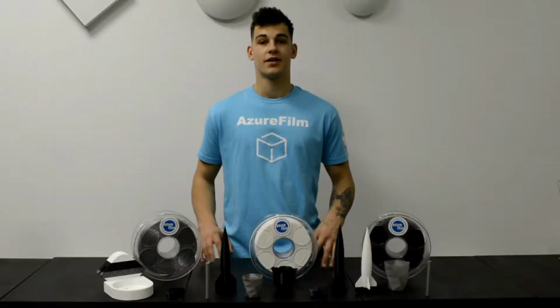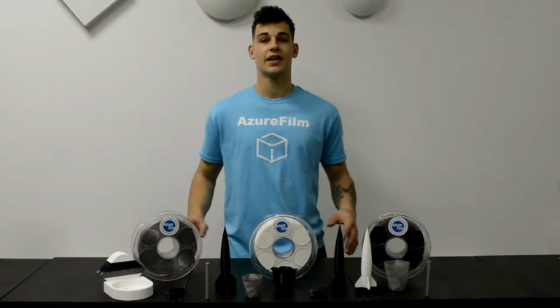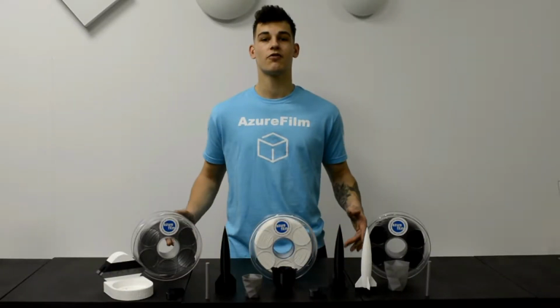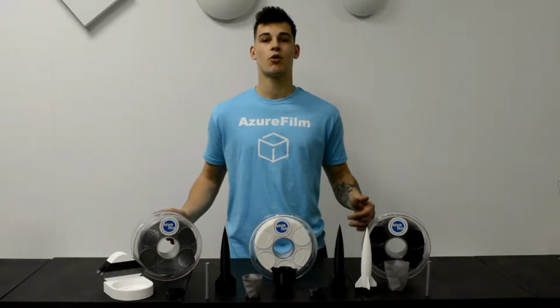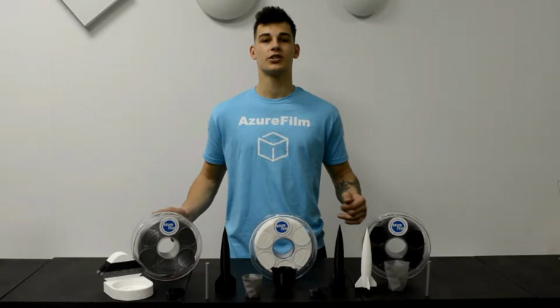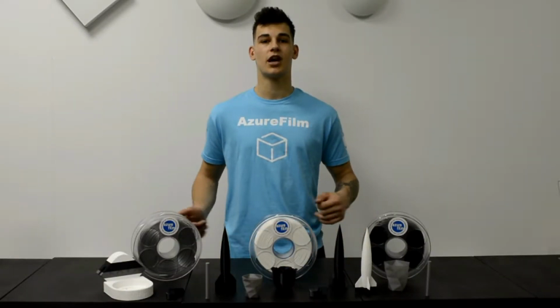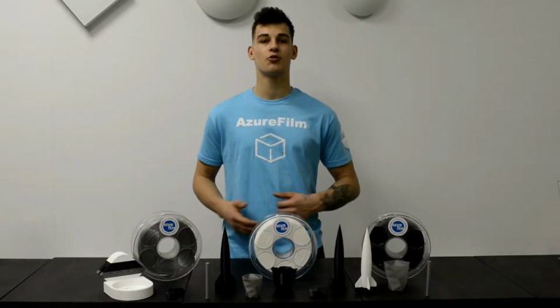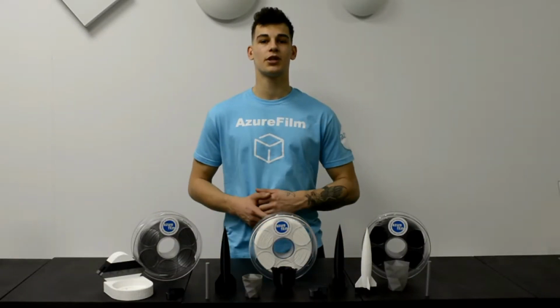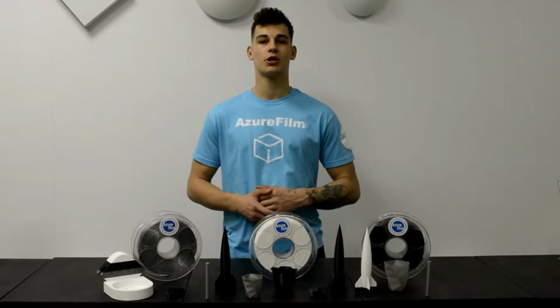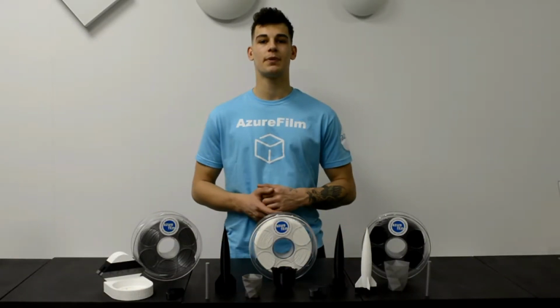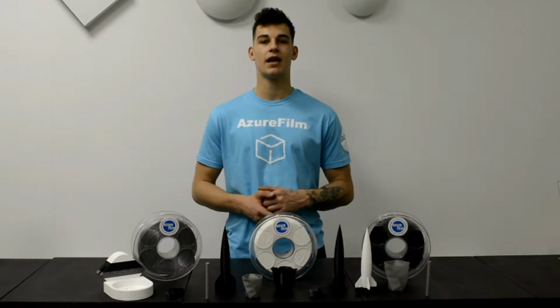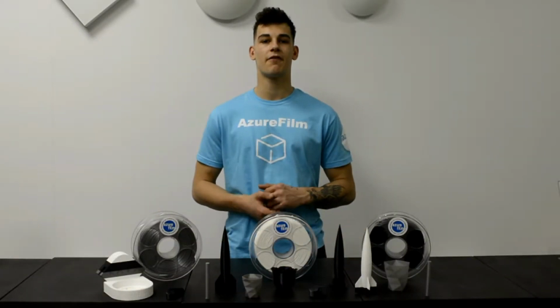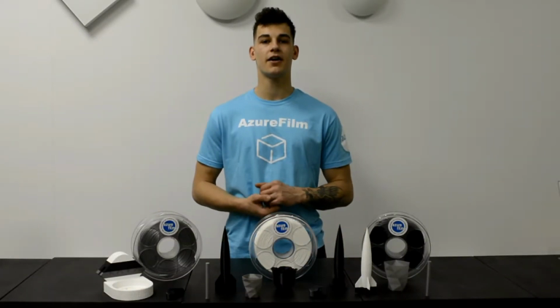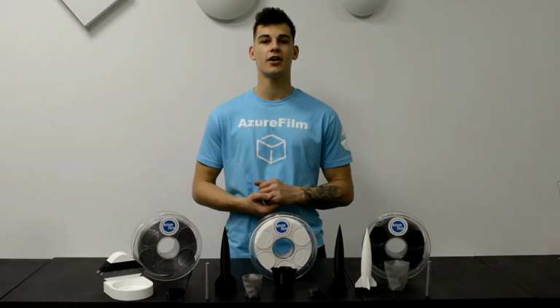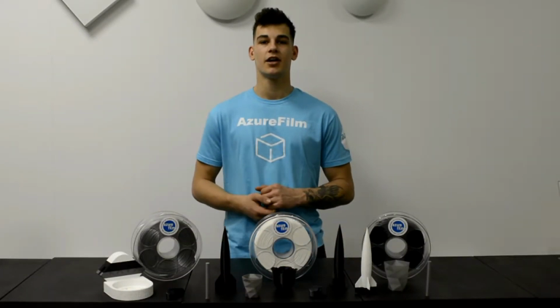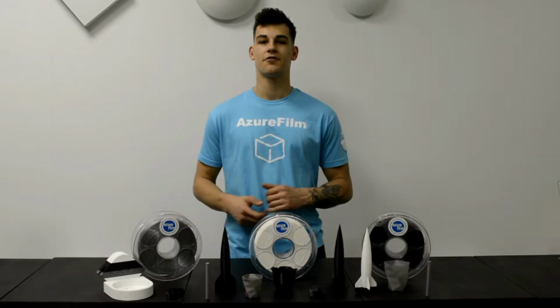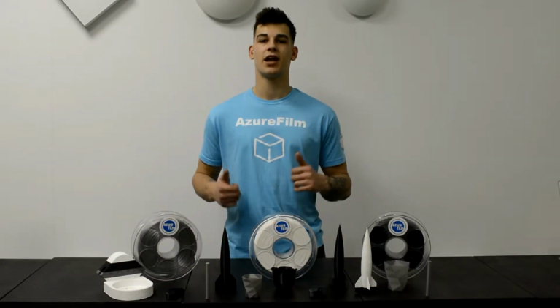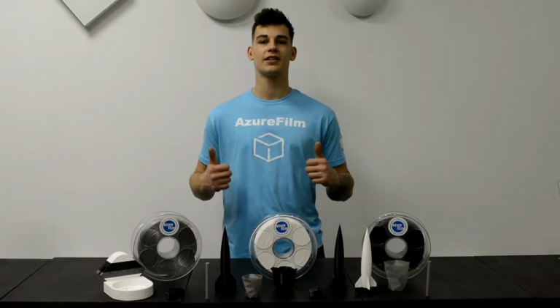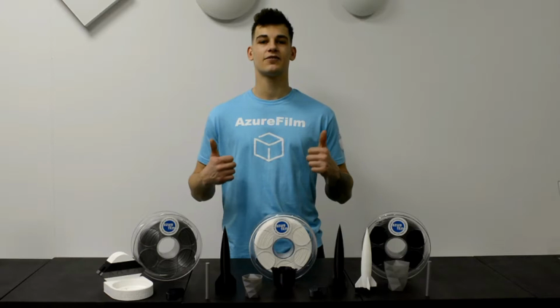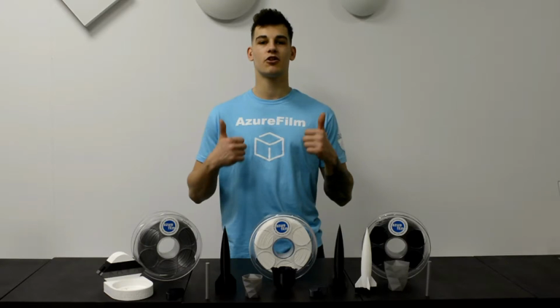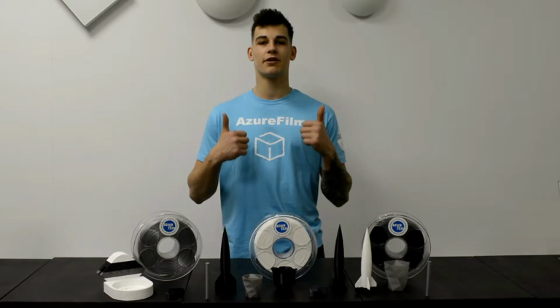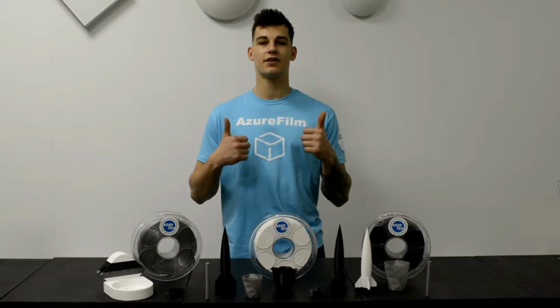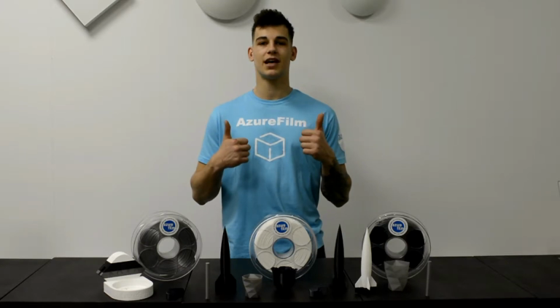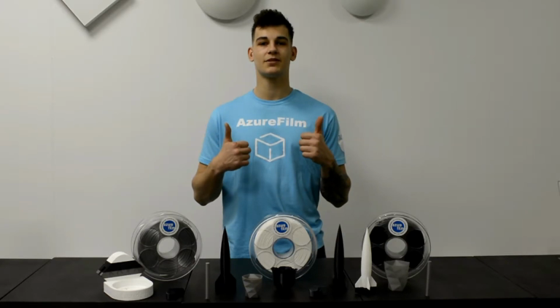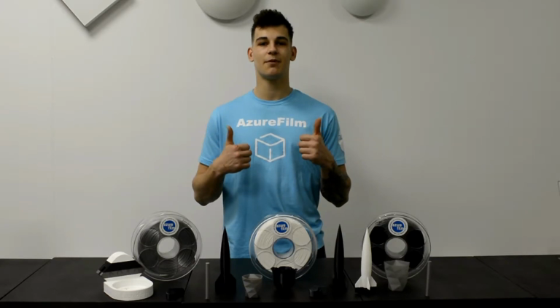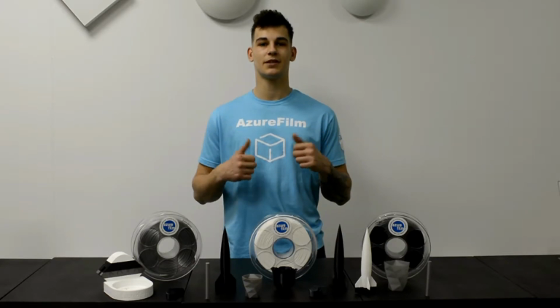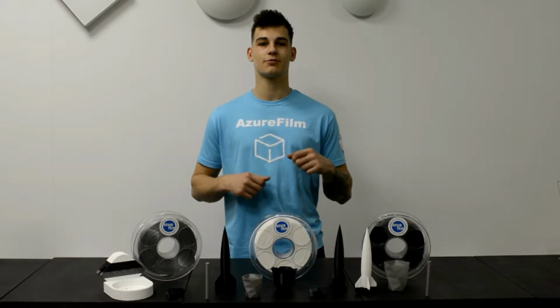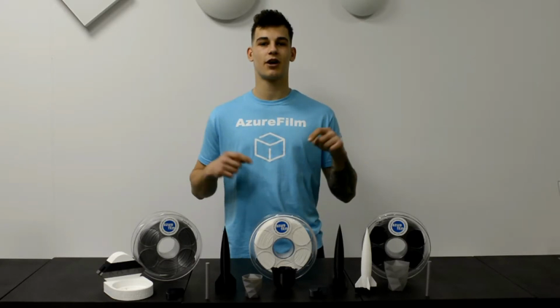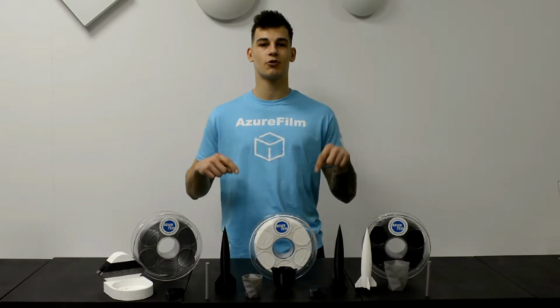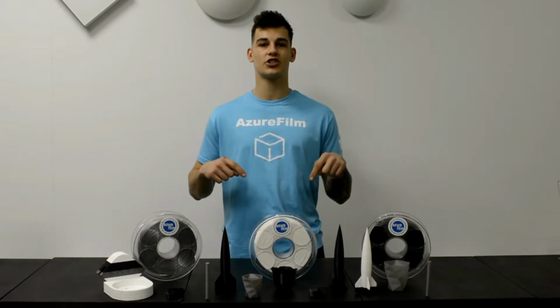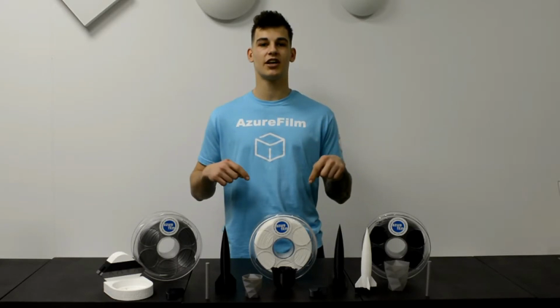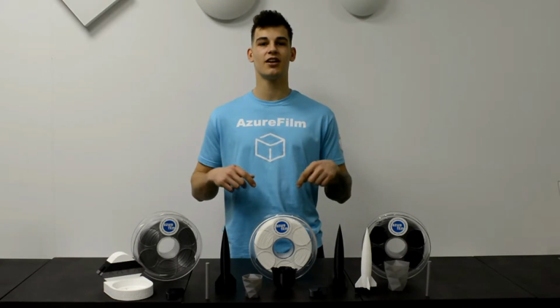Thank you for watching — how to print with PLA Fire. If you like this video, give it a thumbs up and subscribe to our channel.